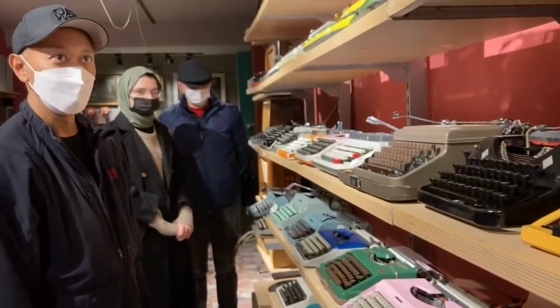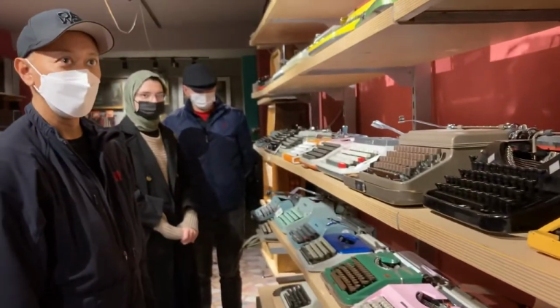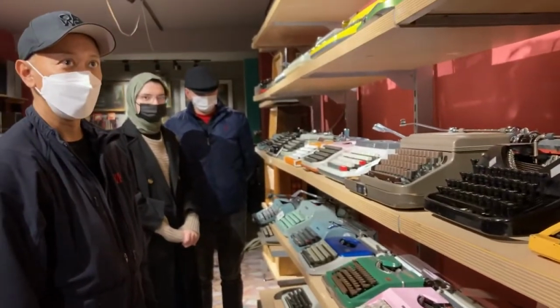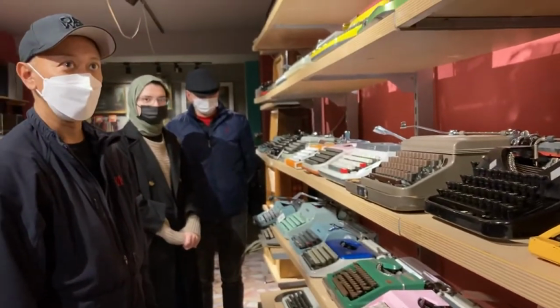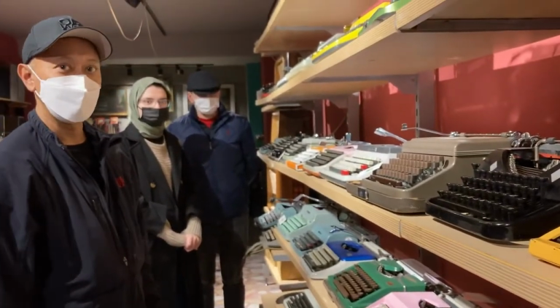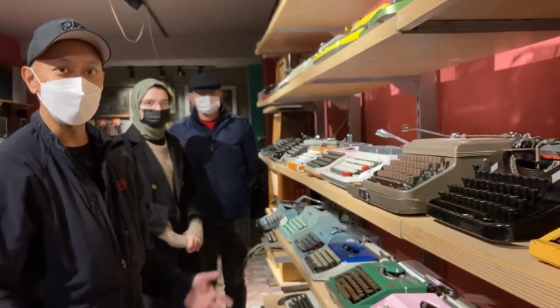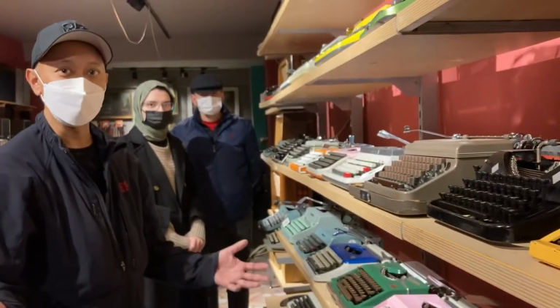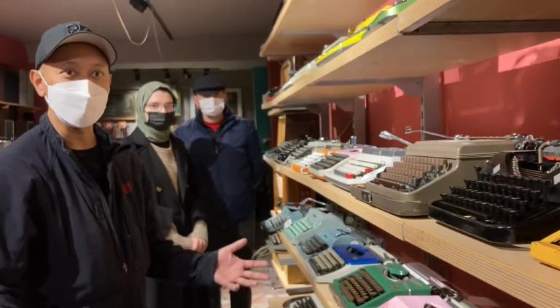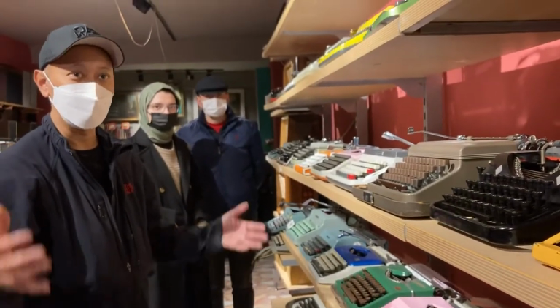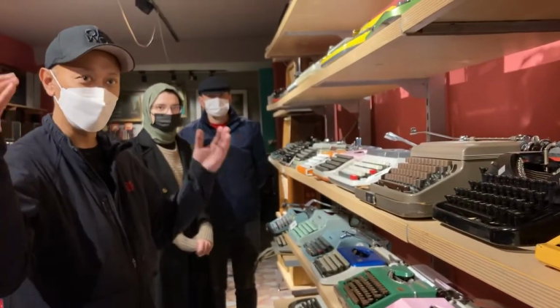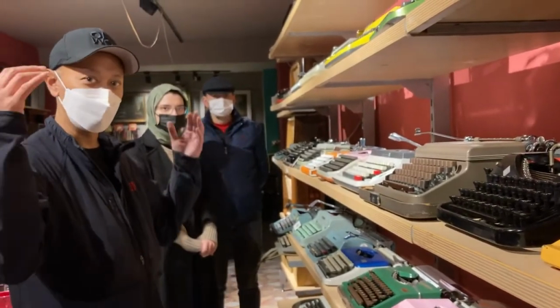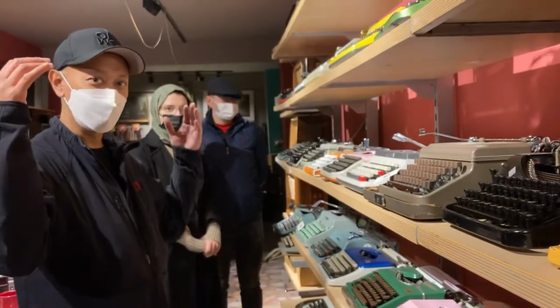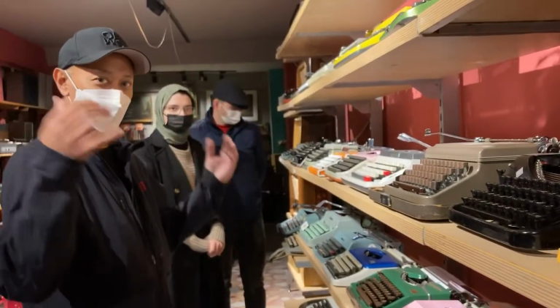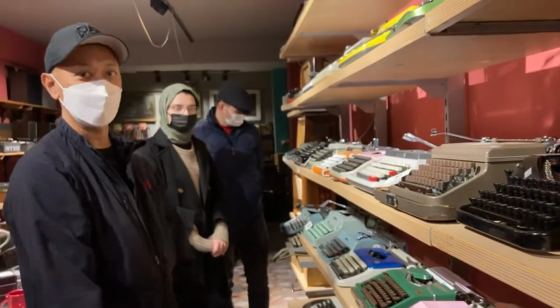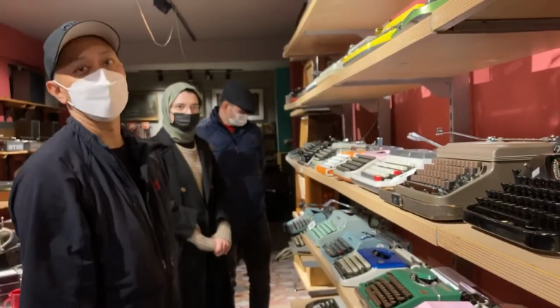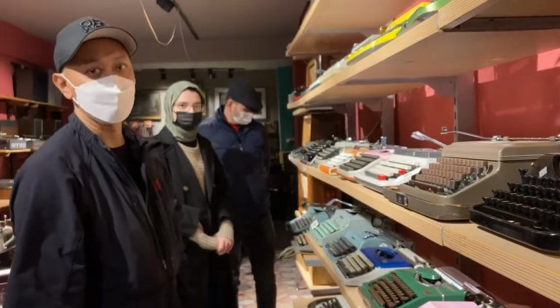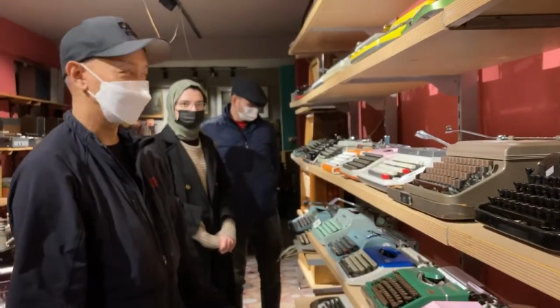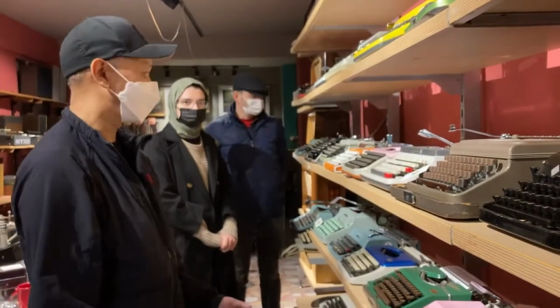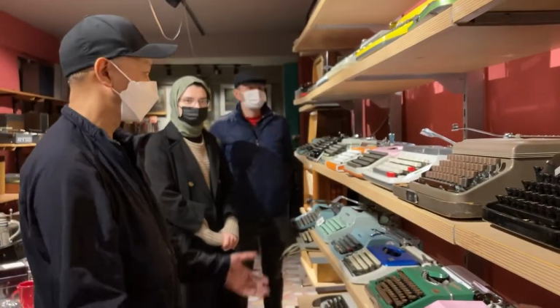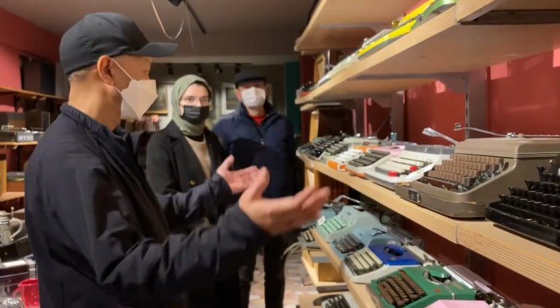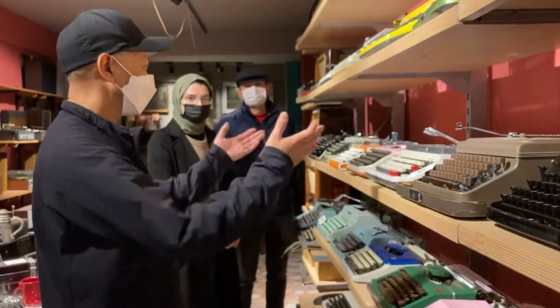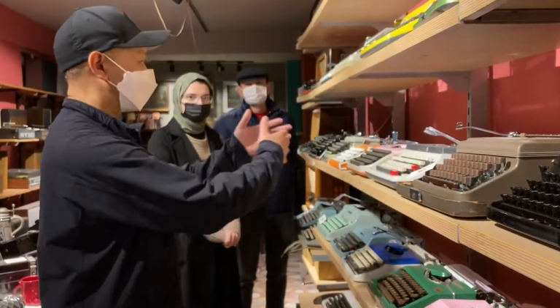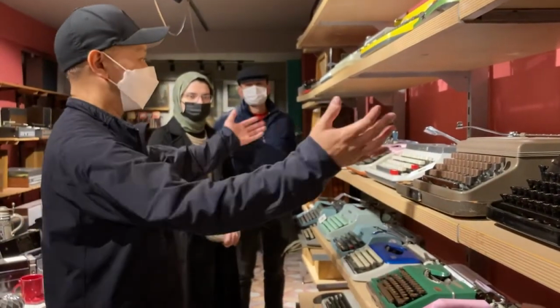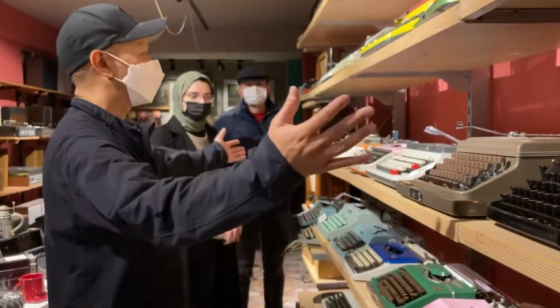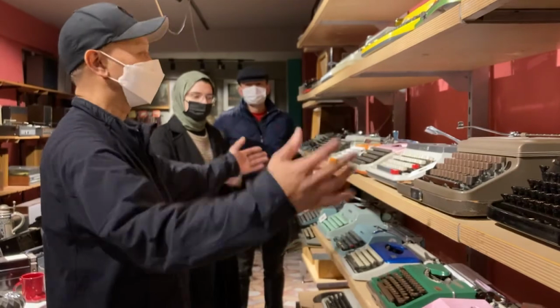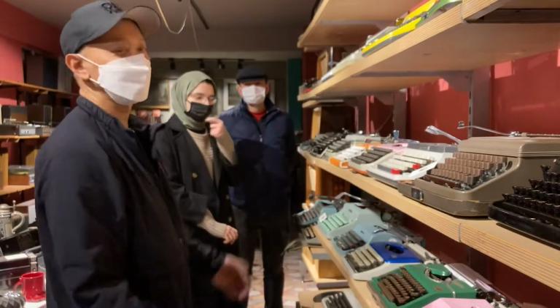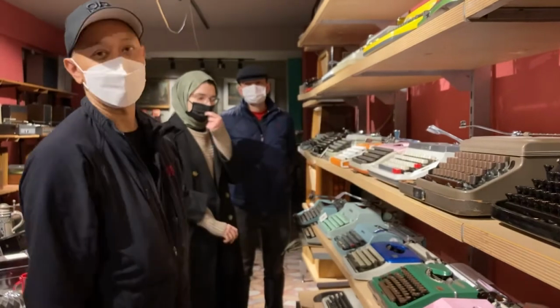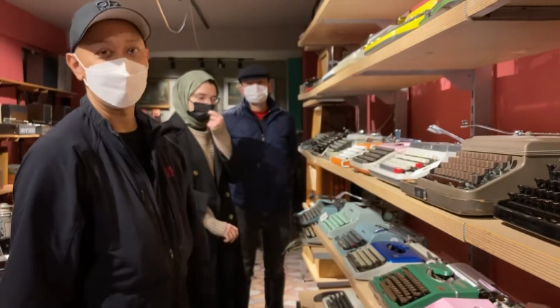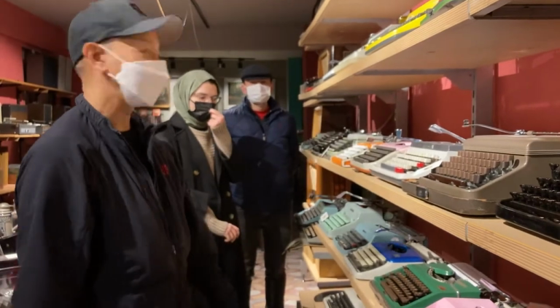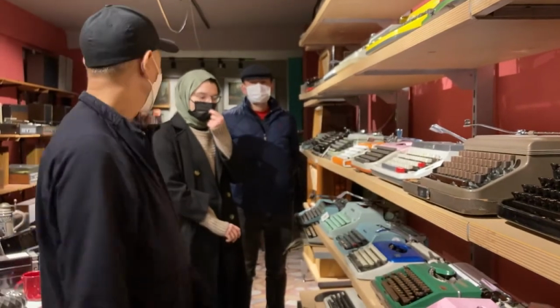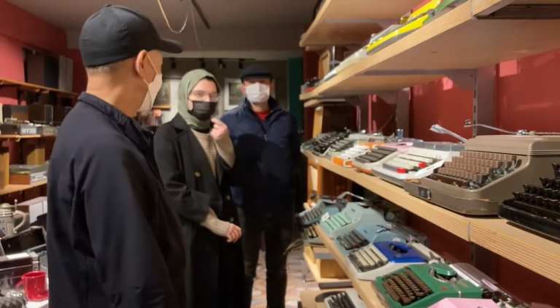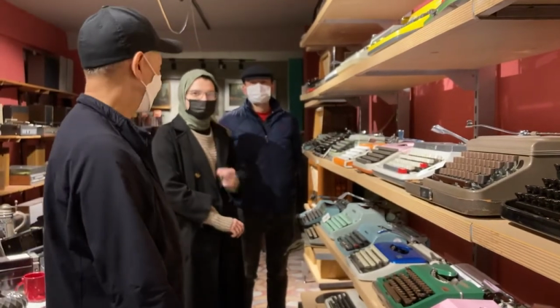It's pretty interesting that even in Istanbul, typewriters are alive and well.